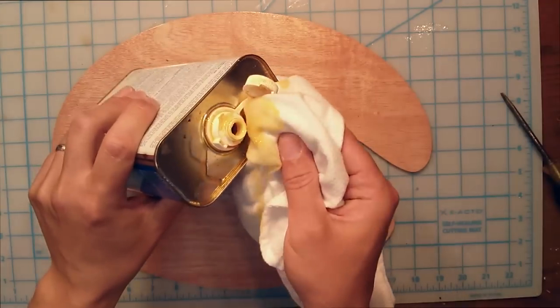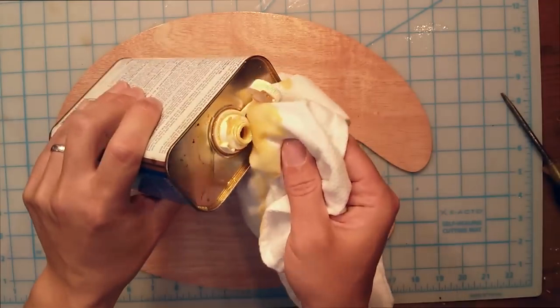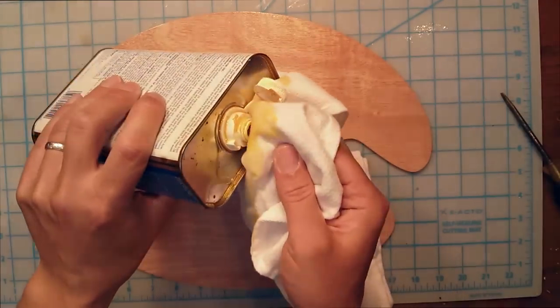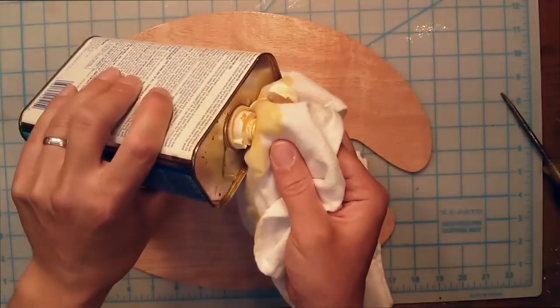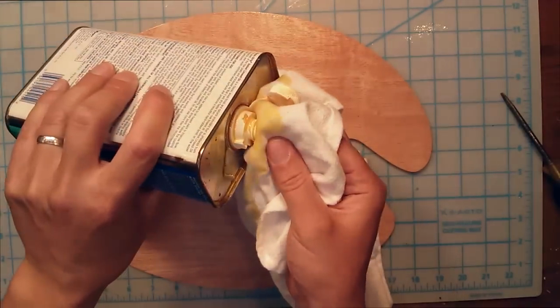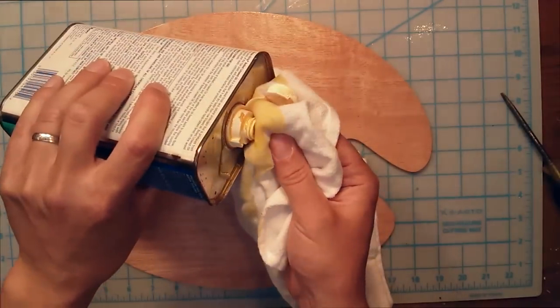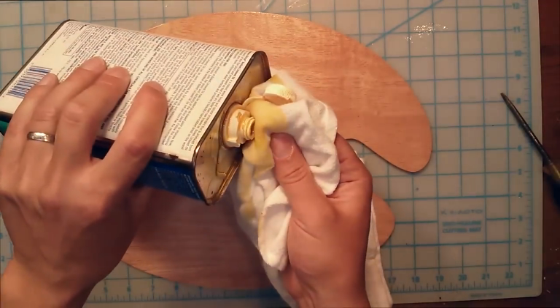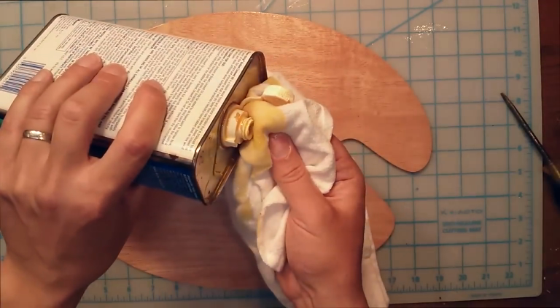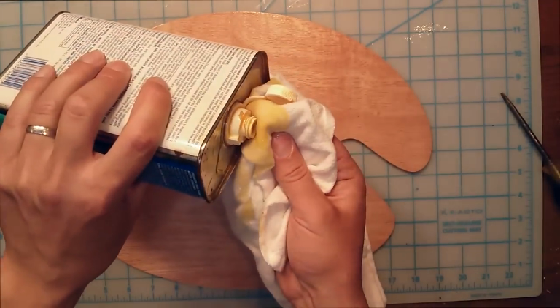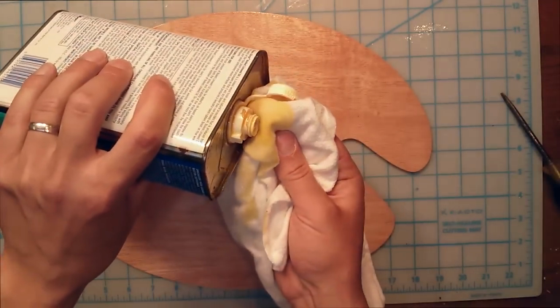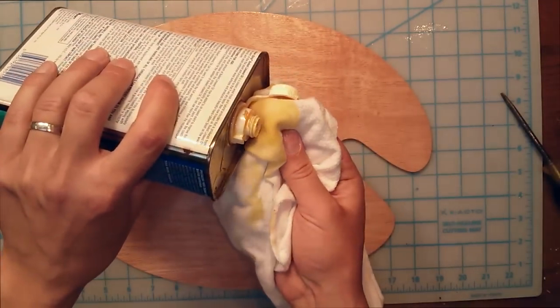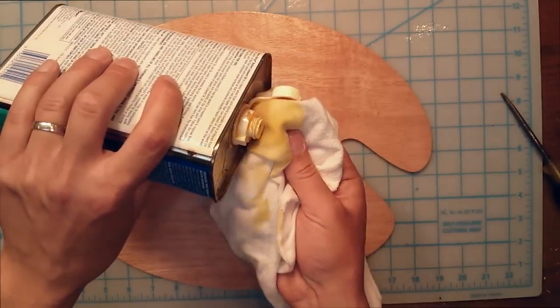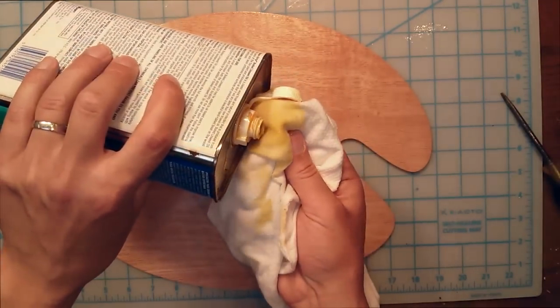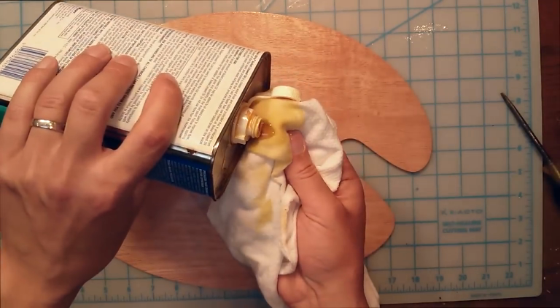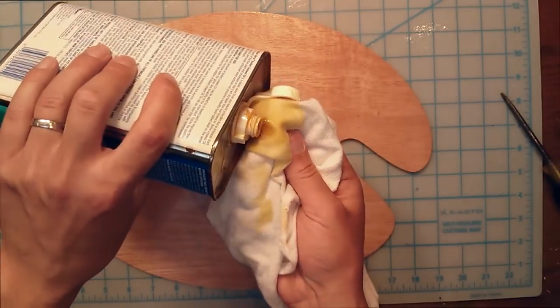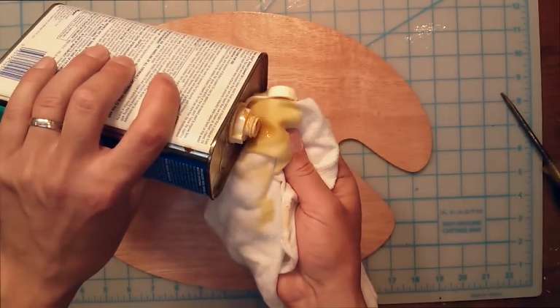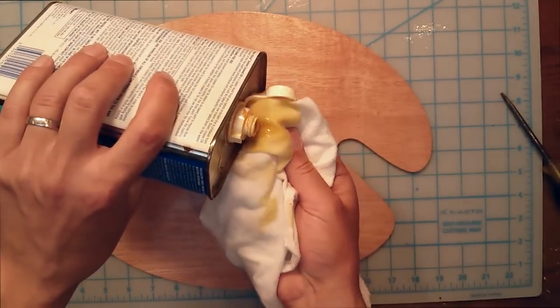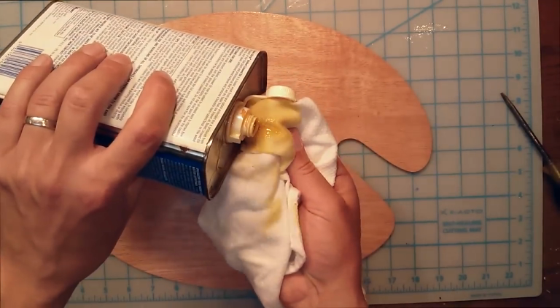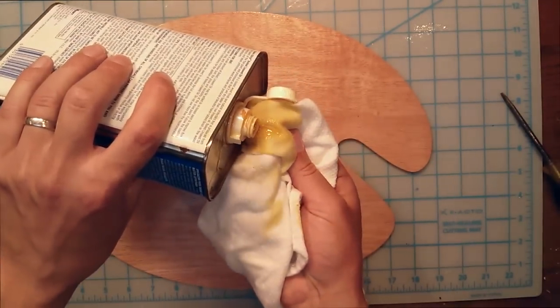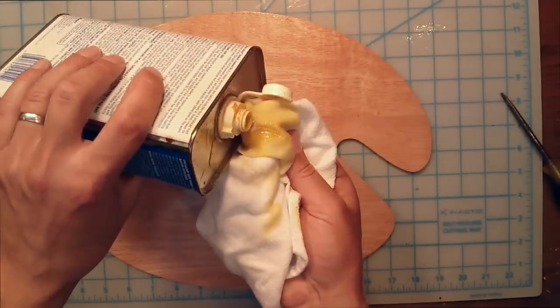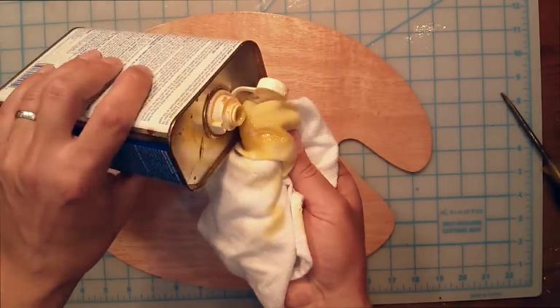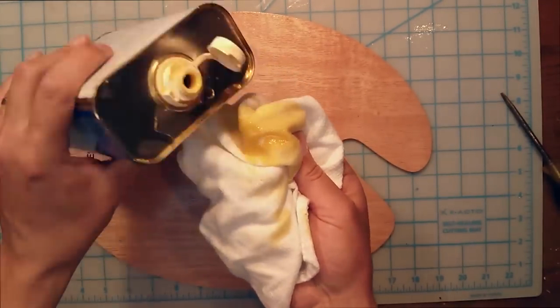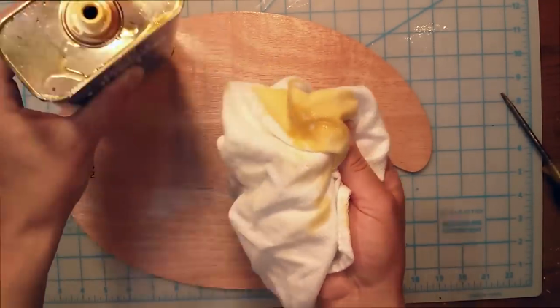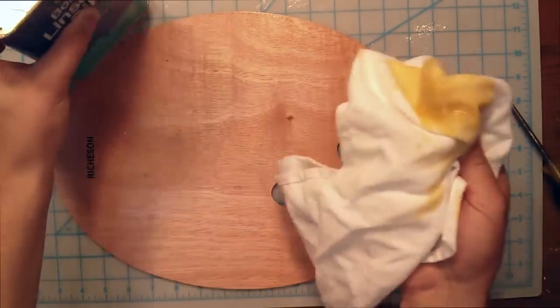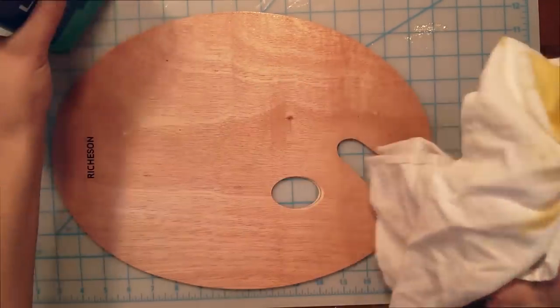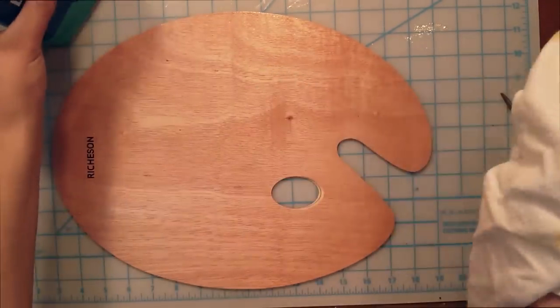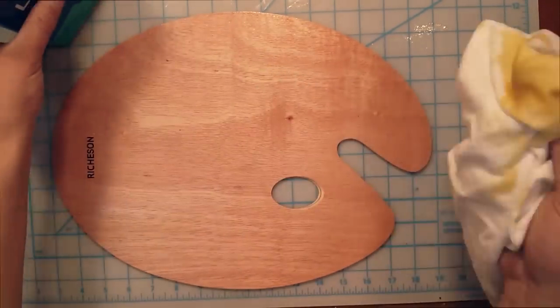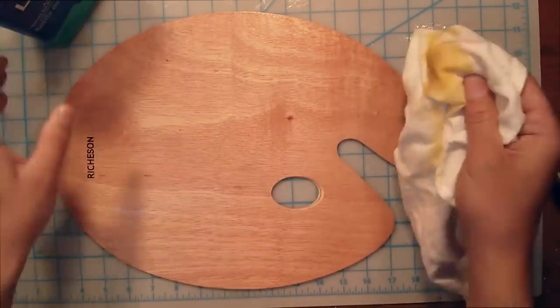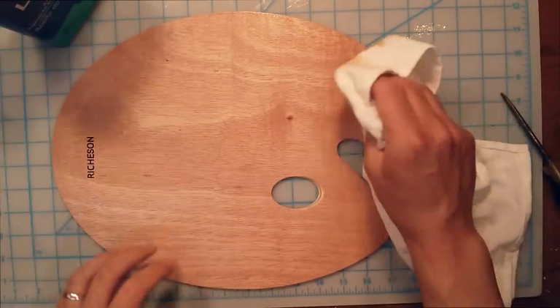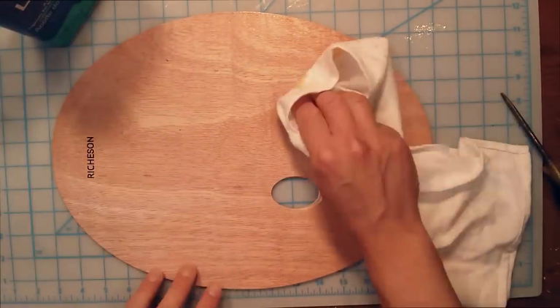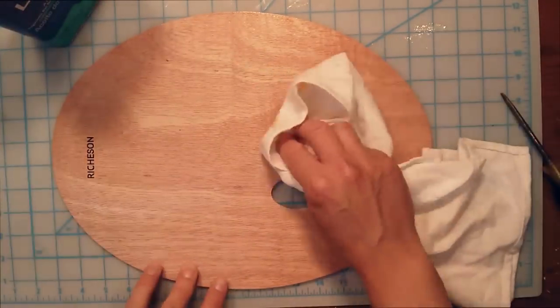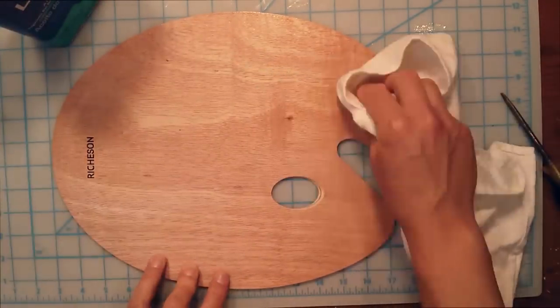I actually restore a lot of old hand tools using the same method.